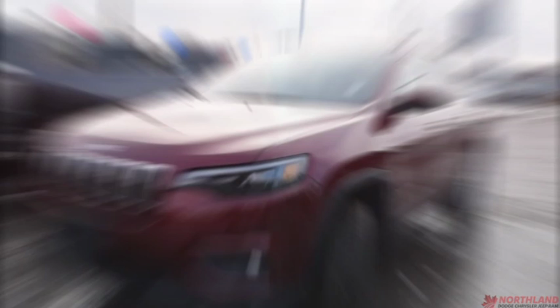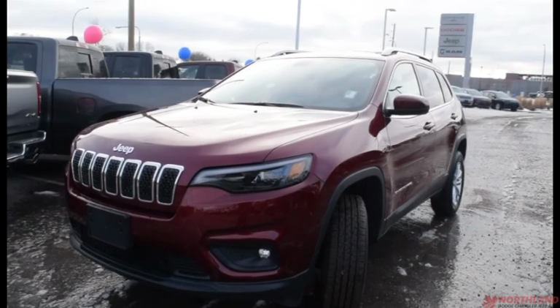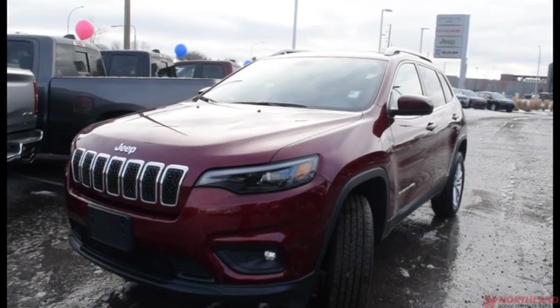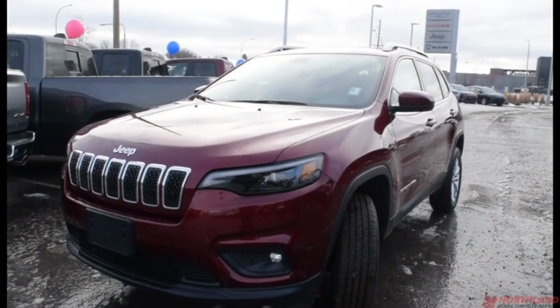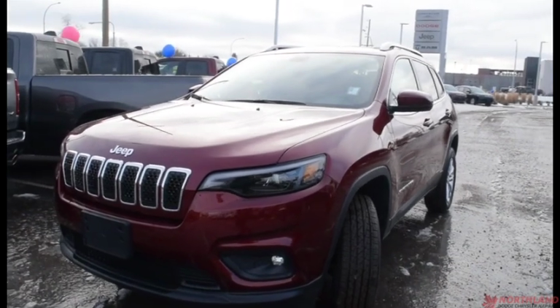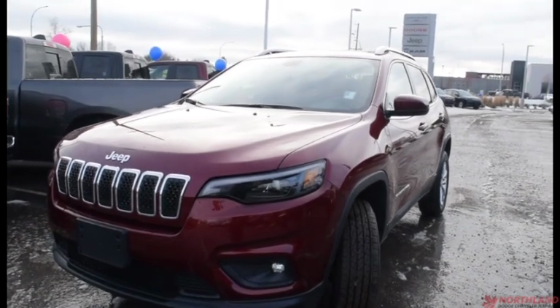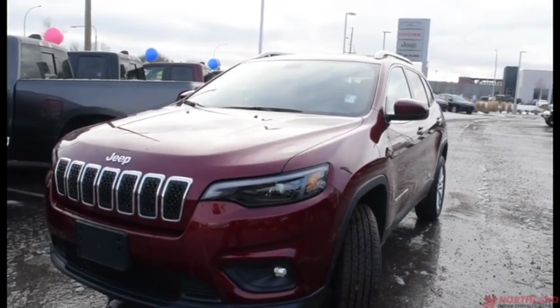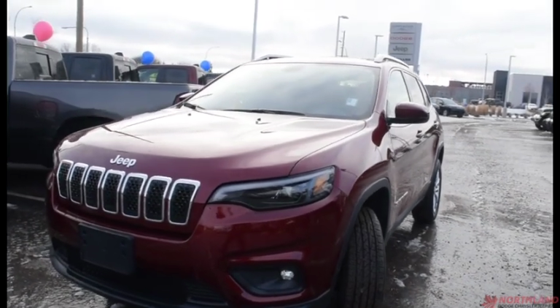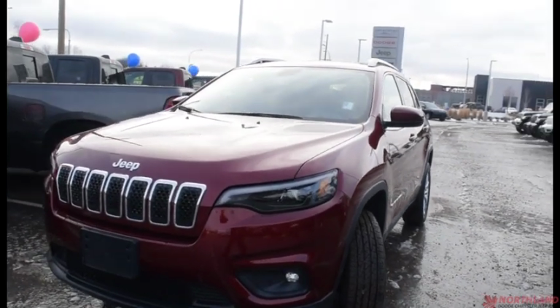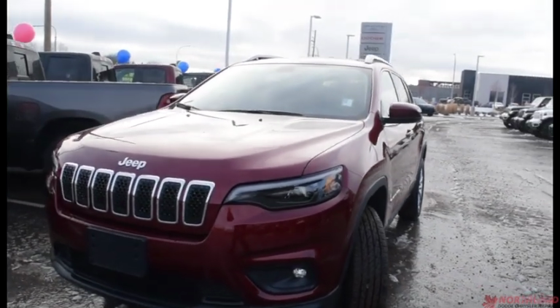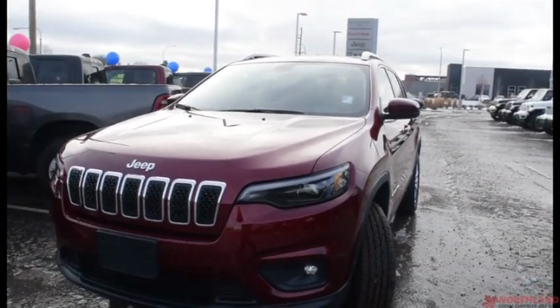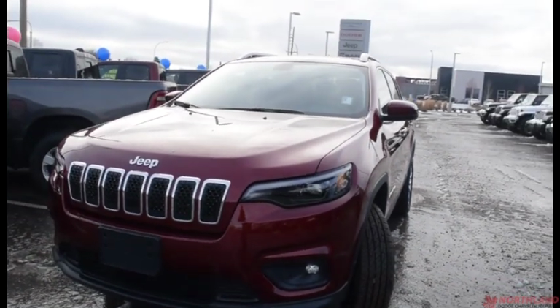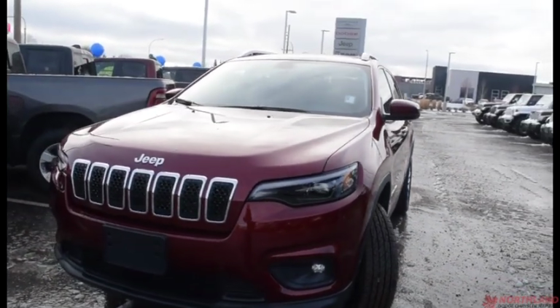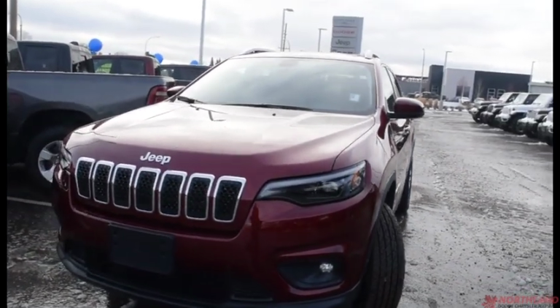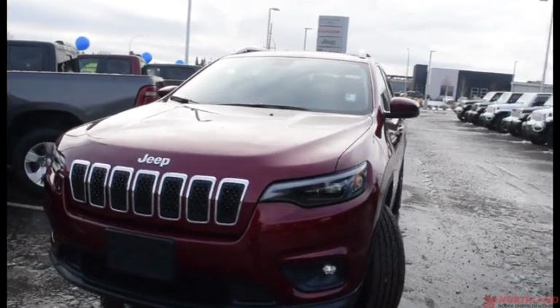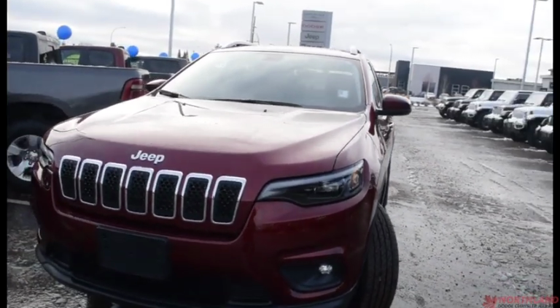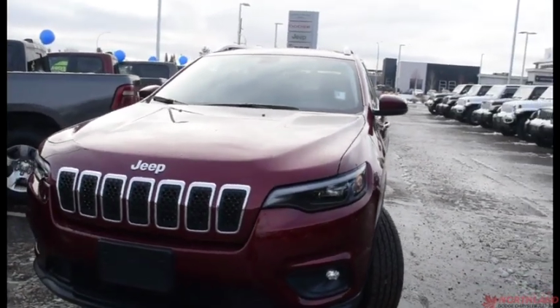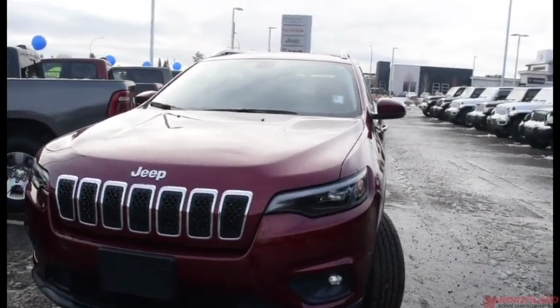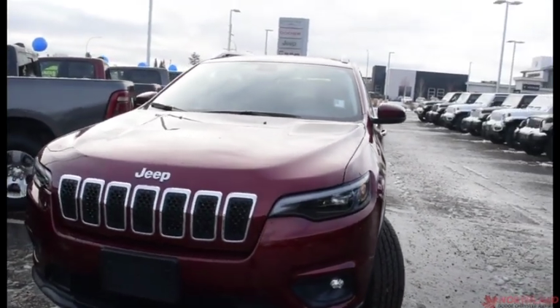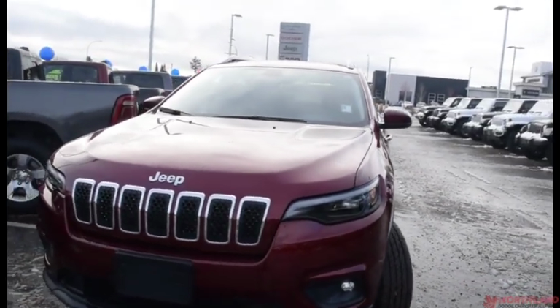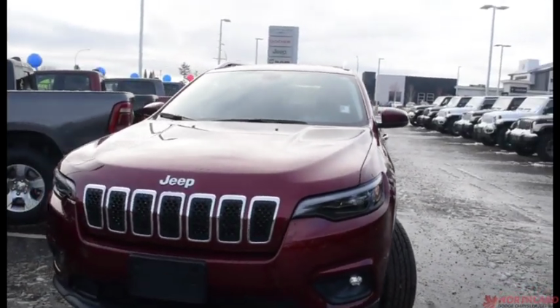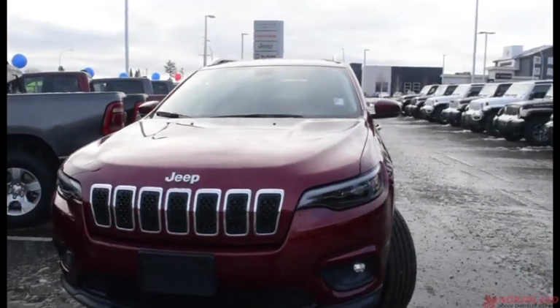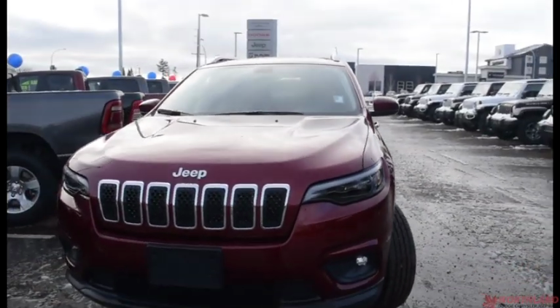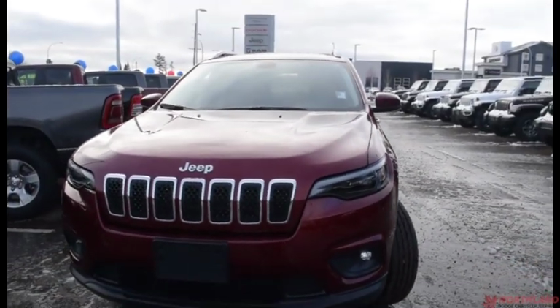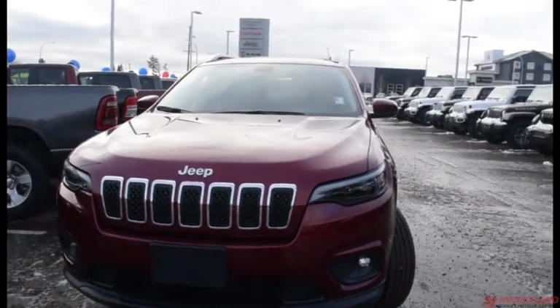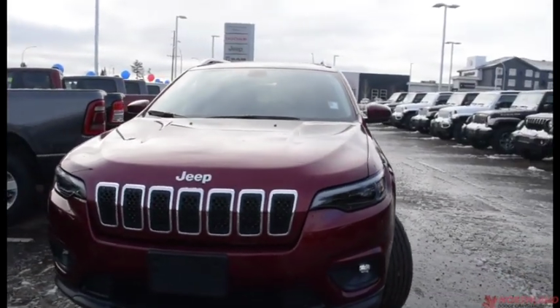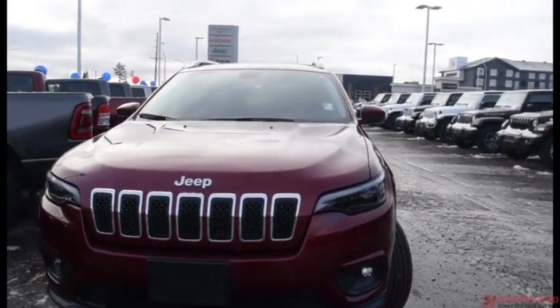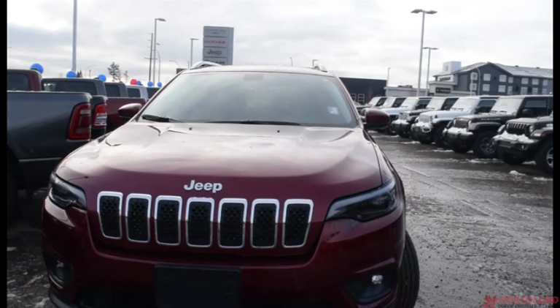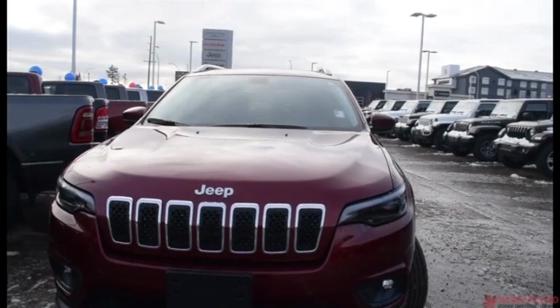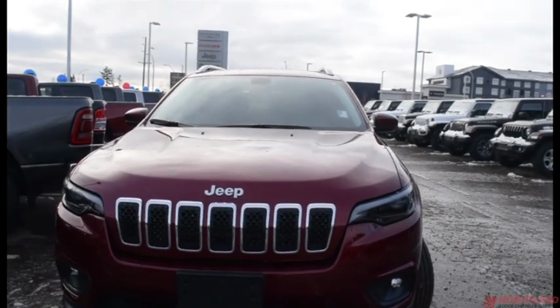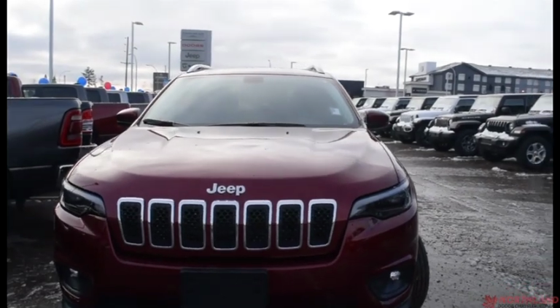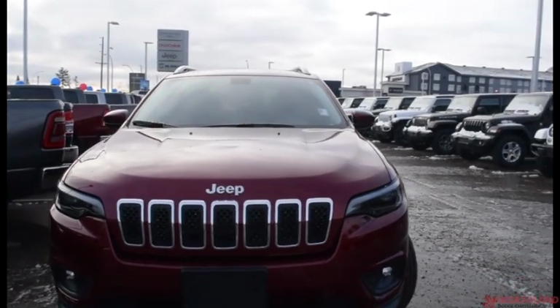Hello, this is Seth from Northland Dodge in Prince George, and today we're taking a look at a 2019 Jeep Cherokee North.